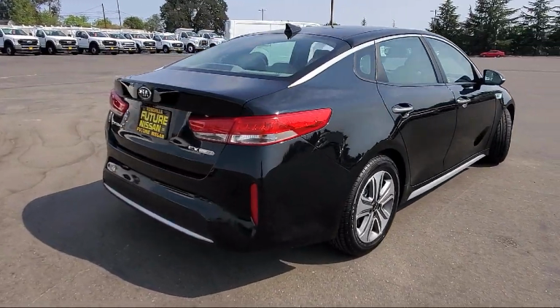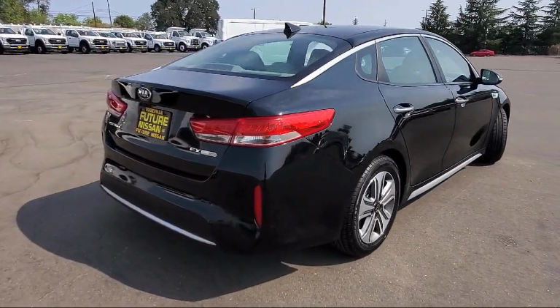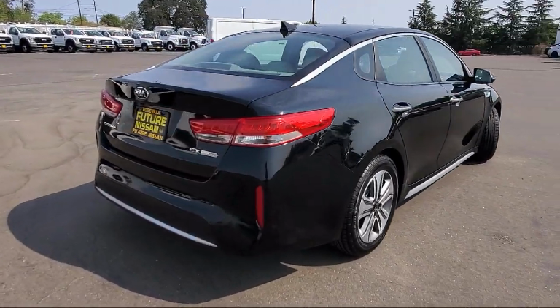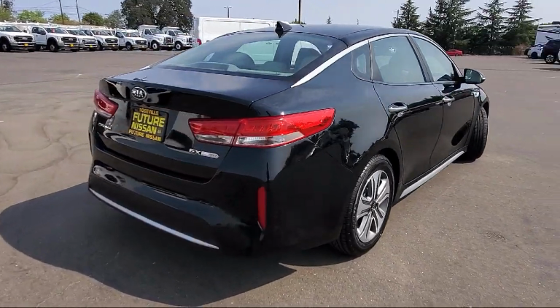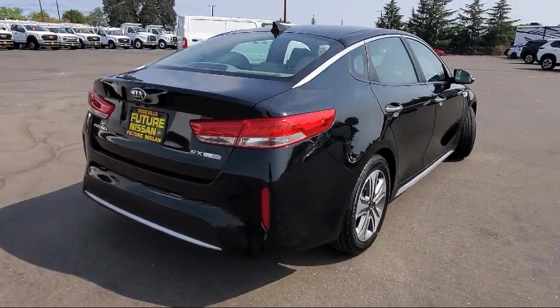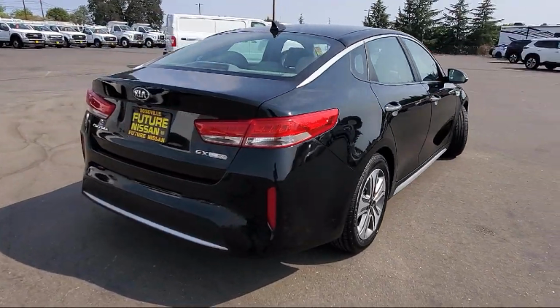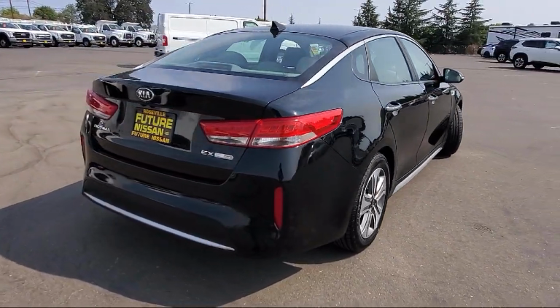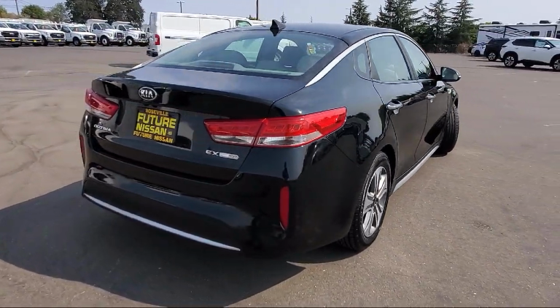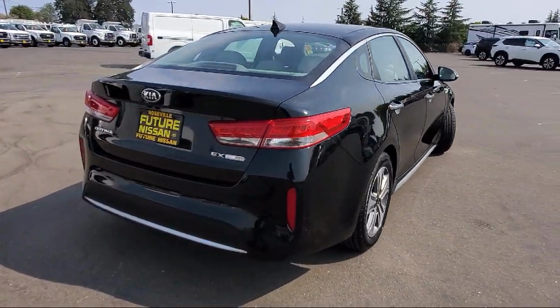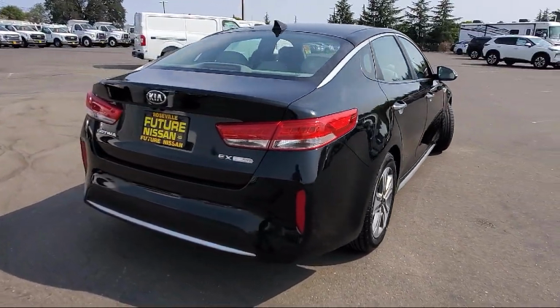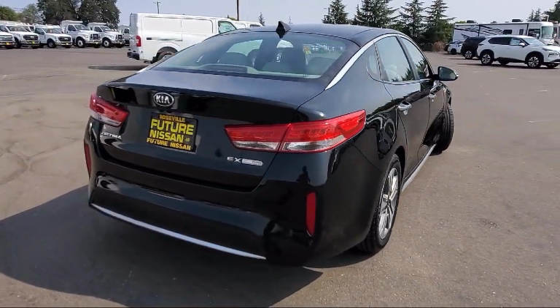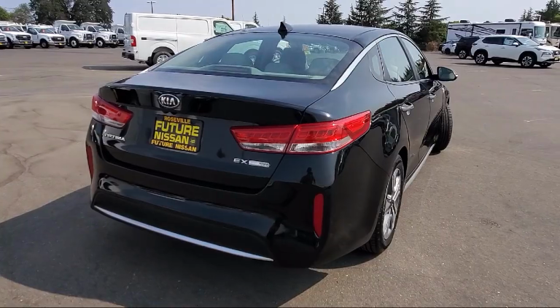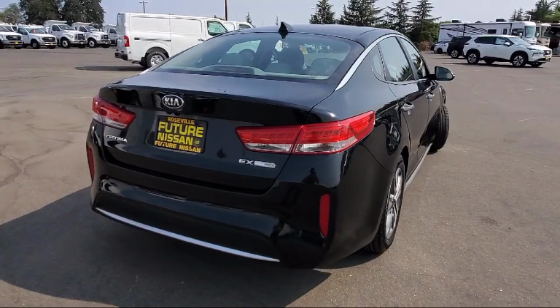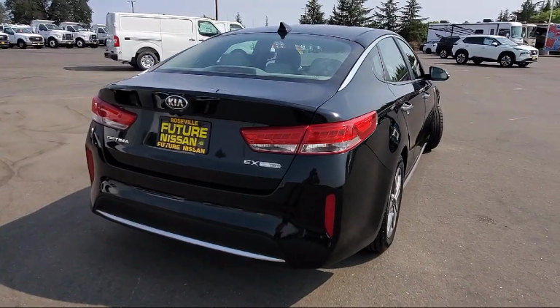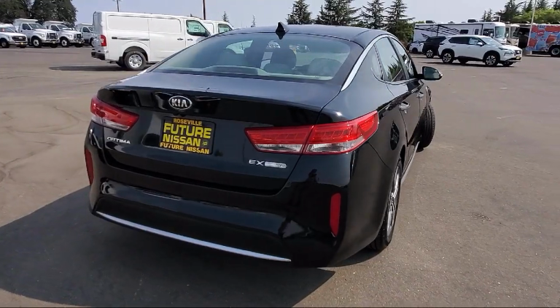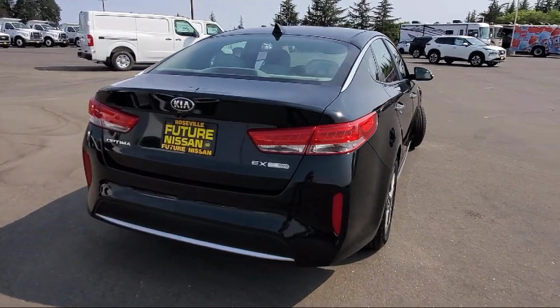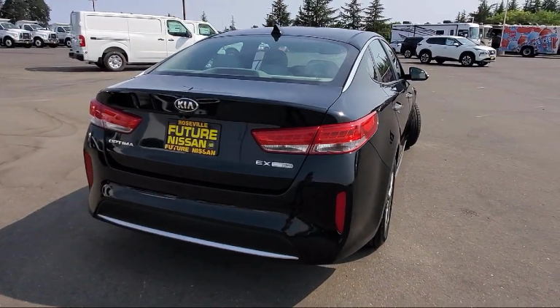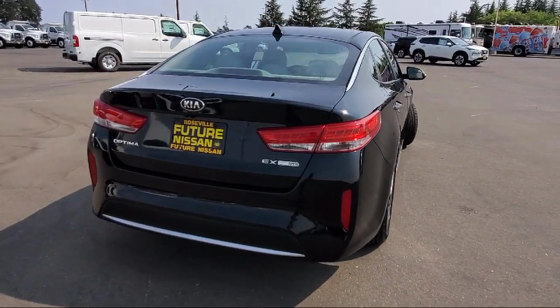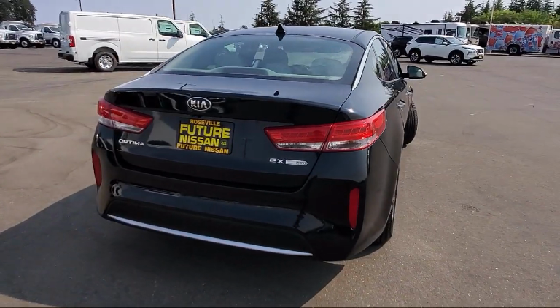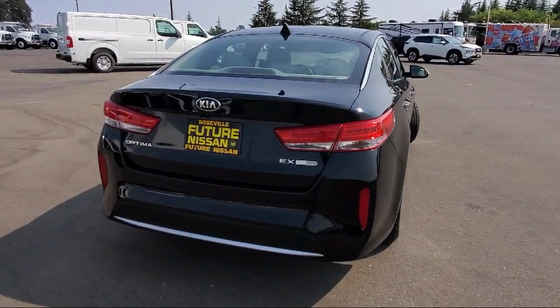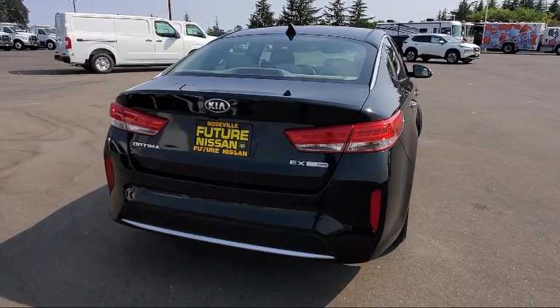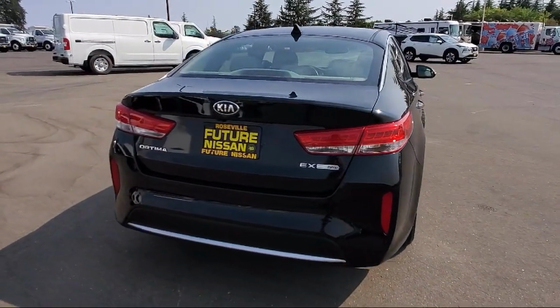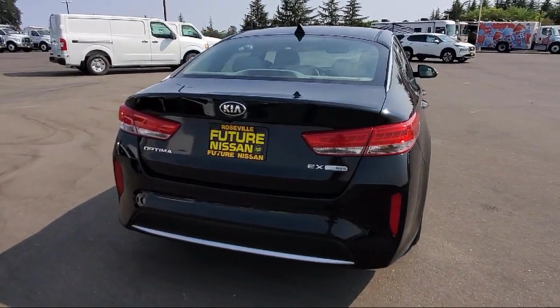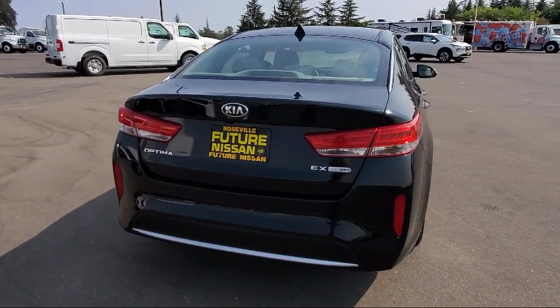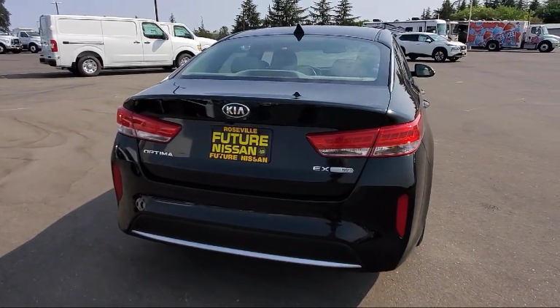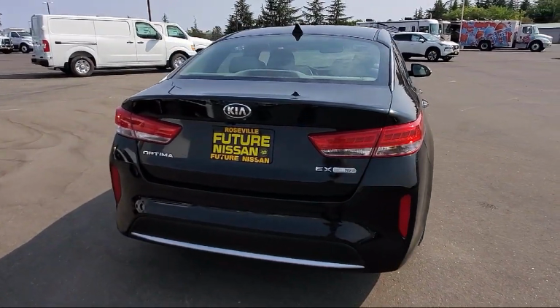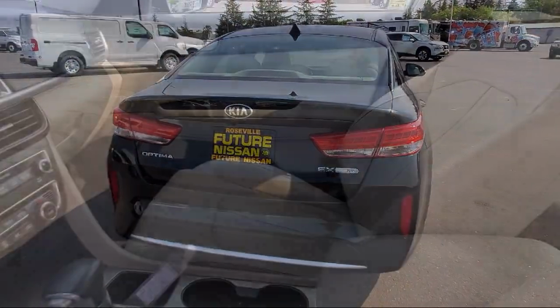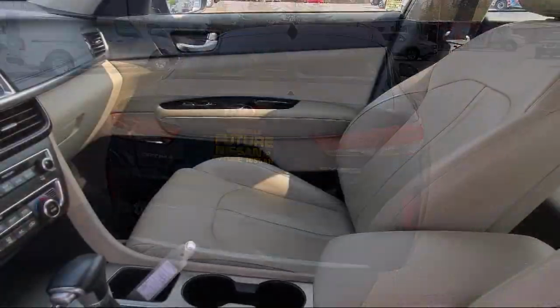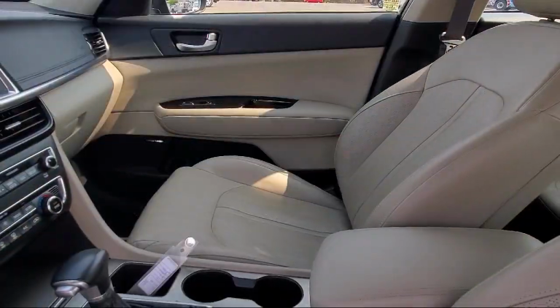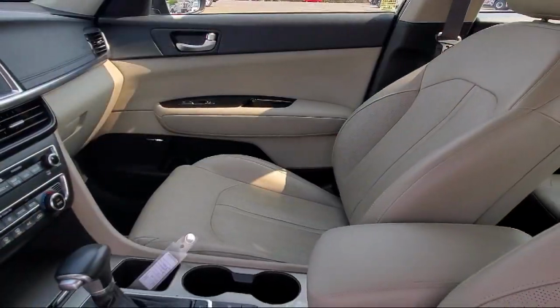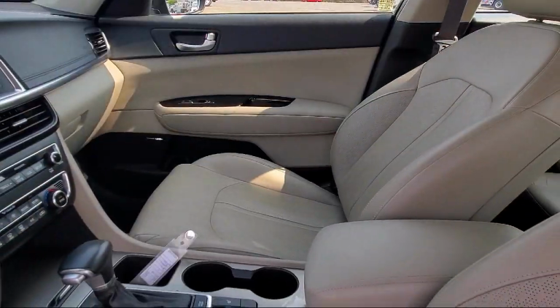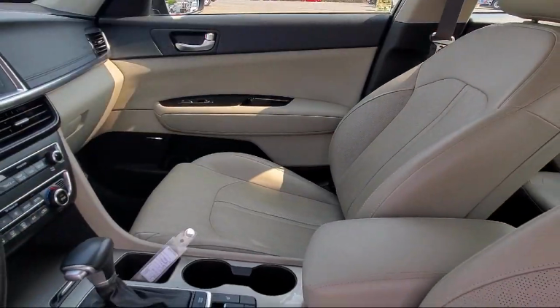Keyless entry, alloy wheels, steering wheel controls, and has less than 35,000 miles on the odometer.